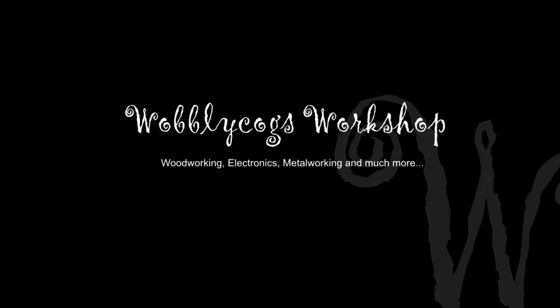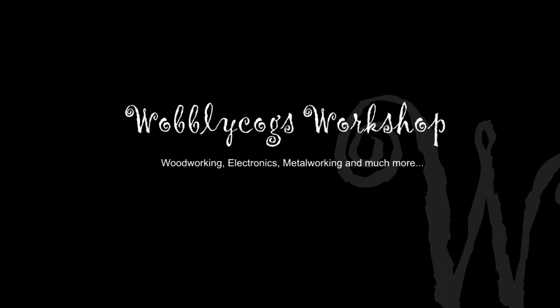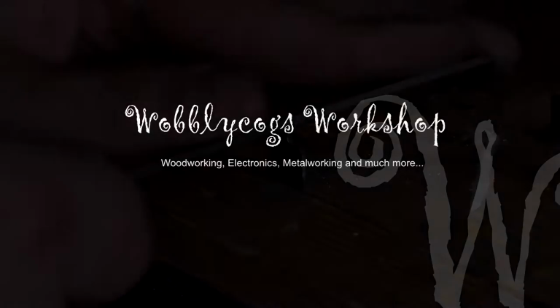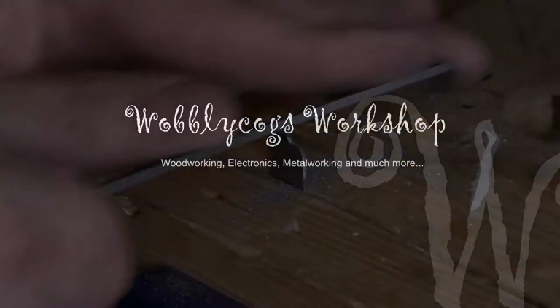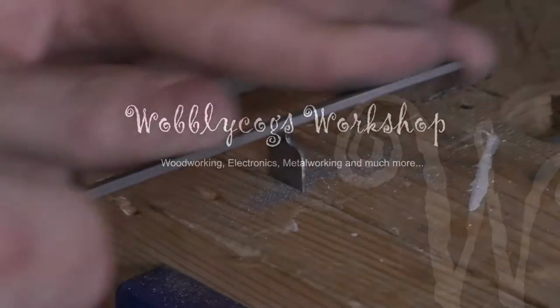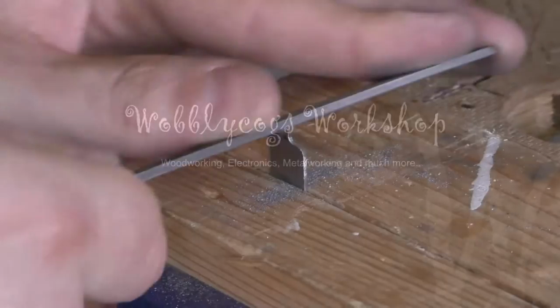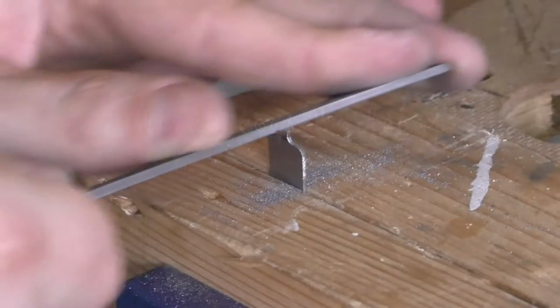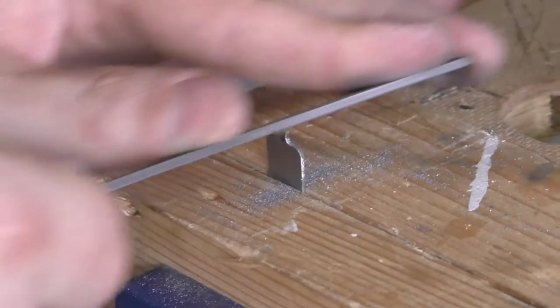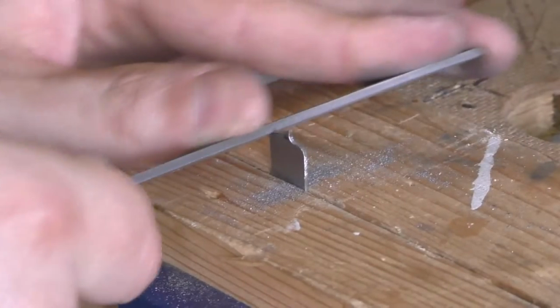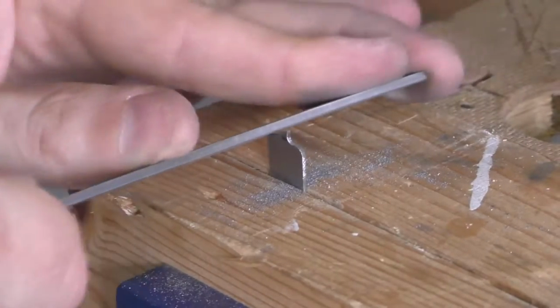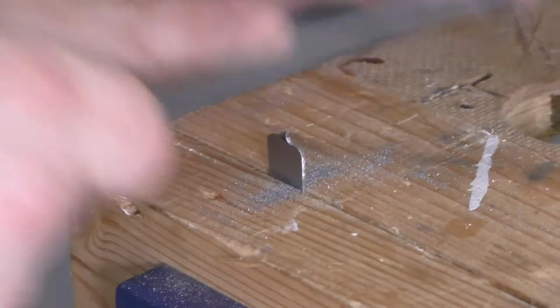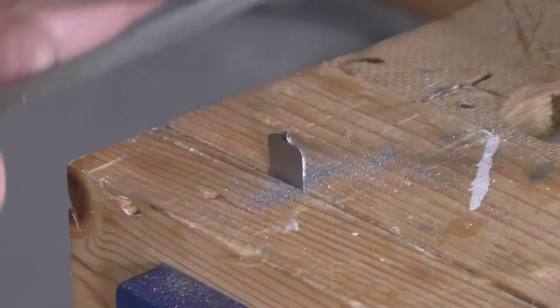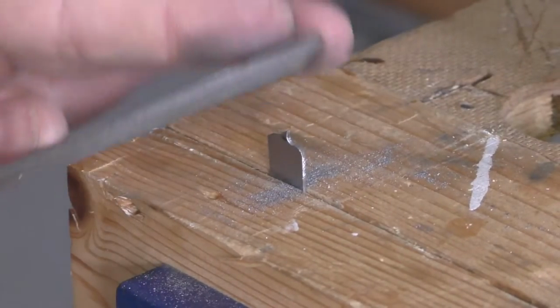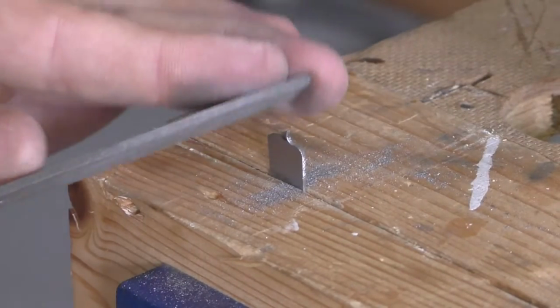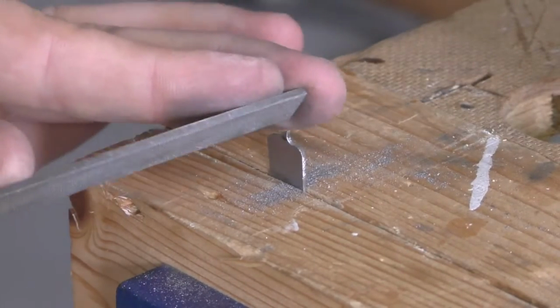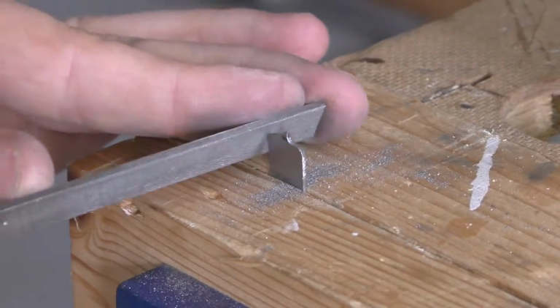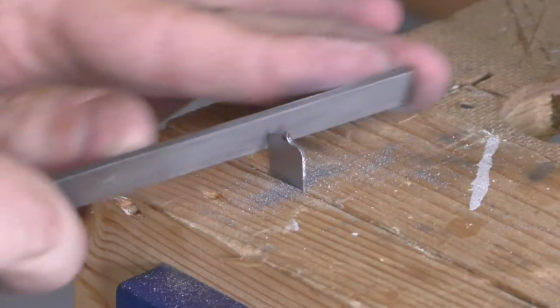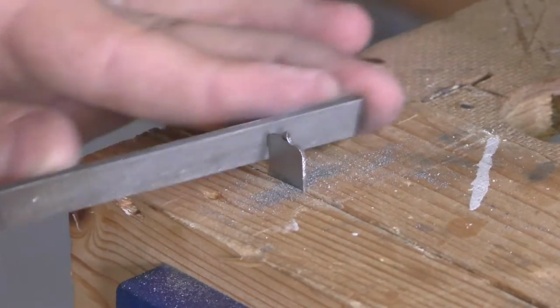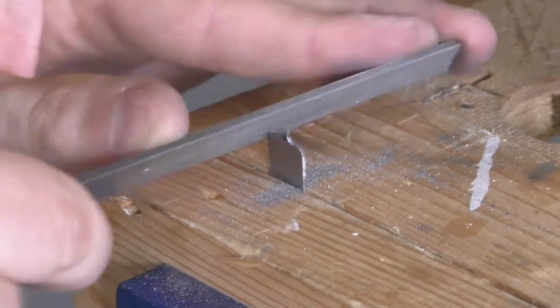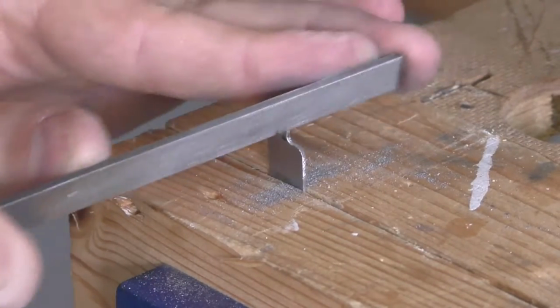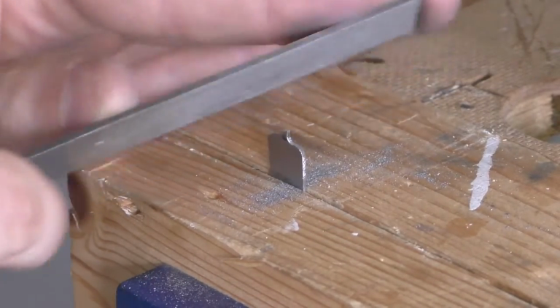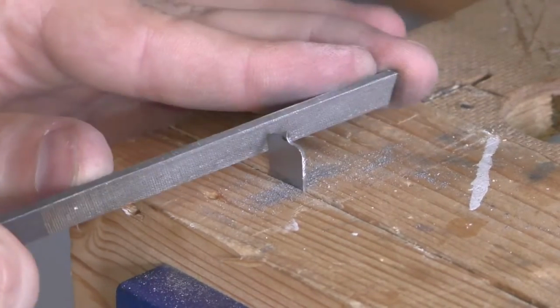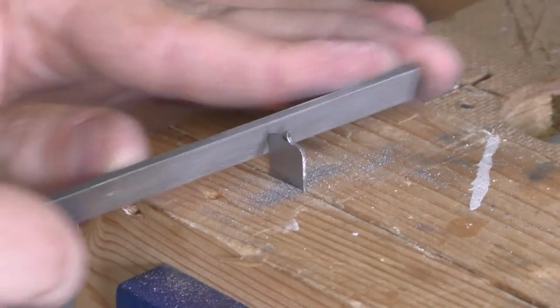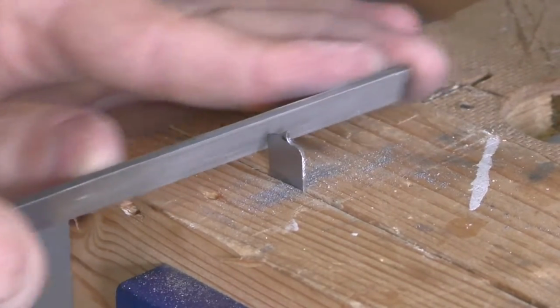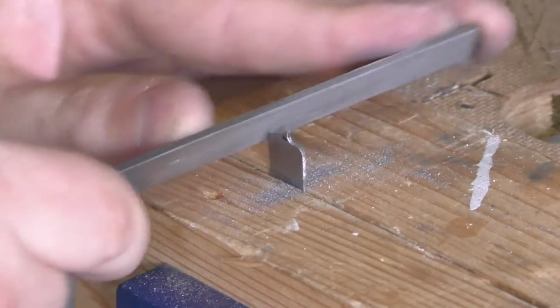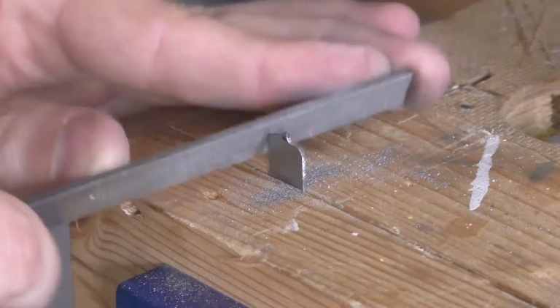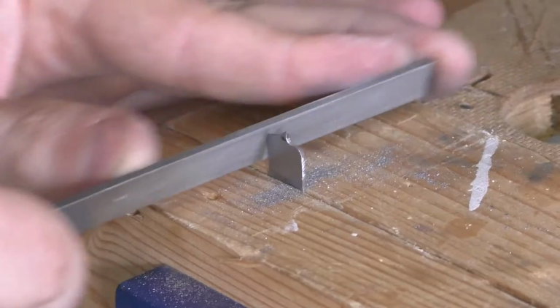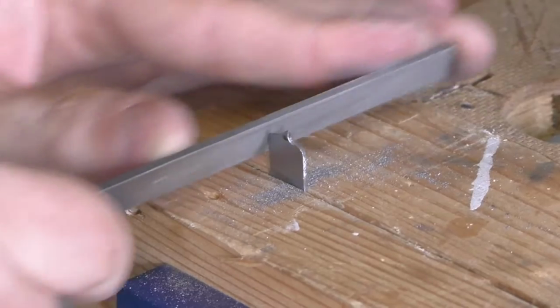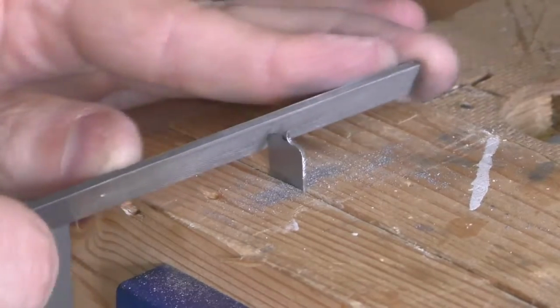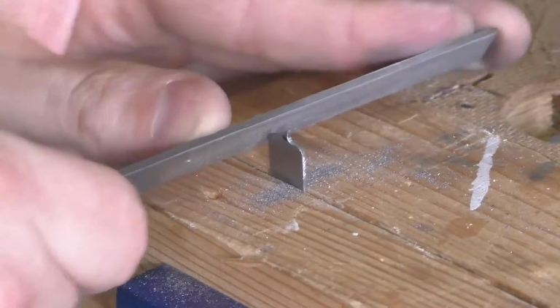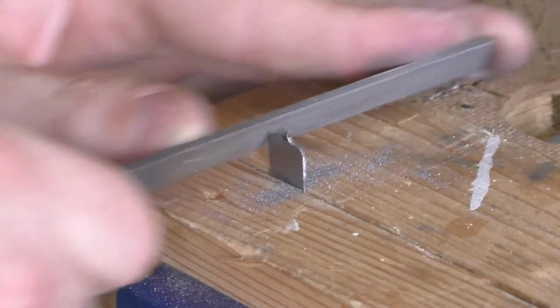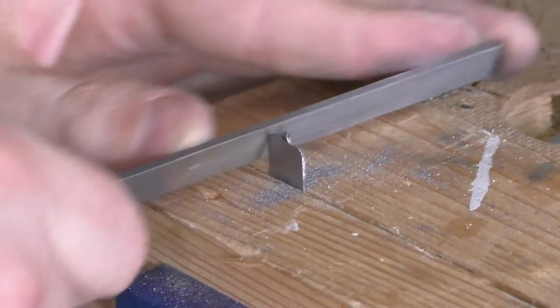Hi and welcome back to Wobbligogs Workshop. Today I'm going to improve my inlay cutter and make a simple handle for it.